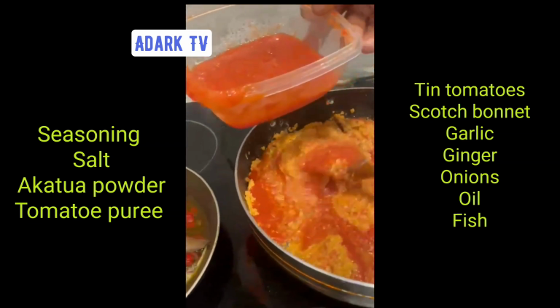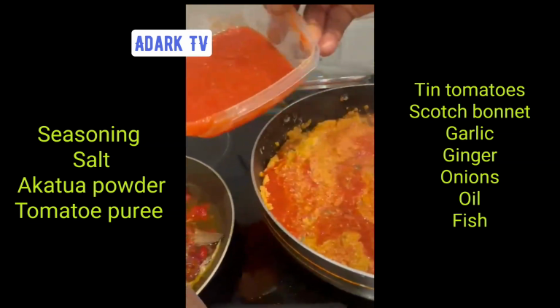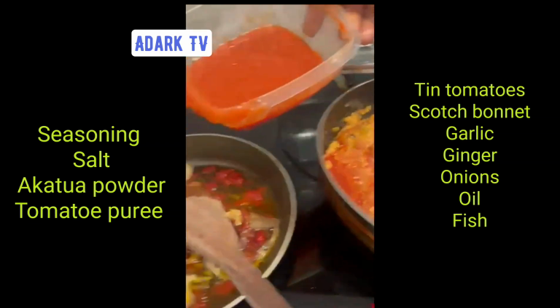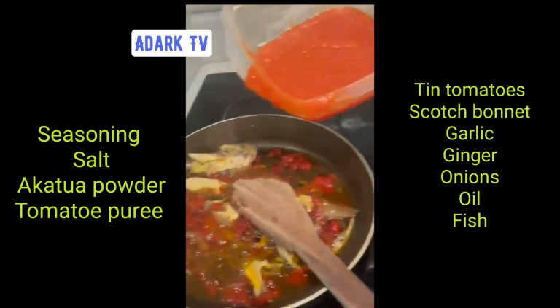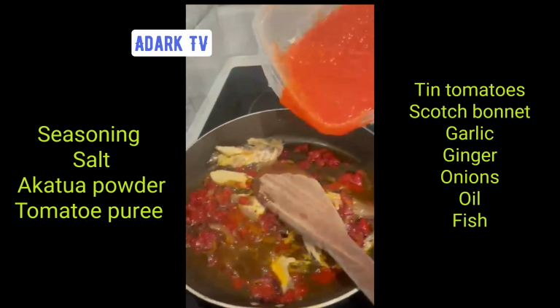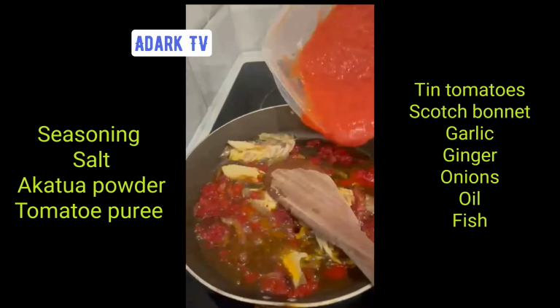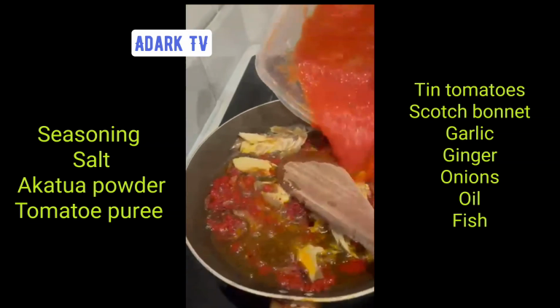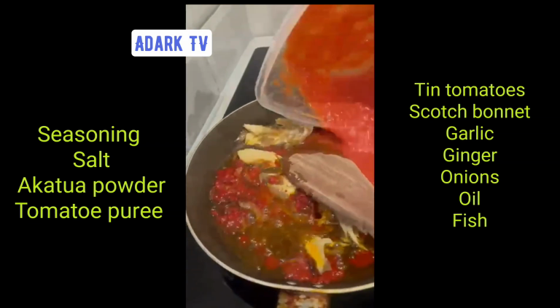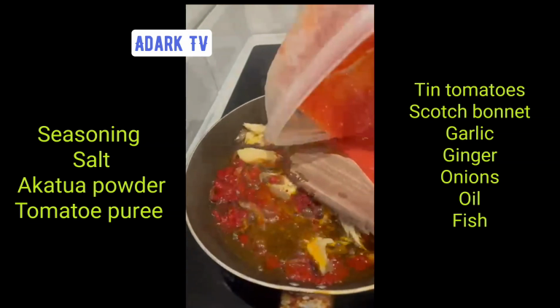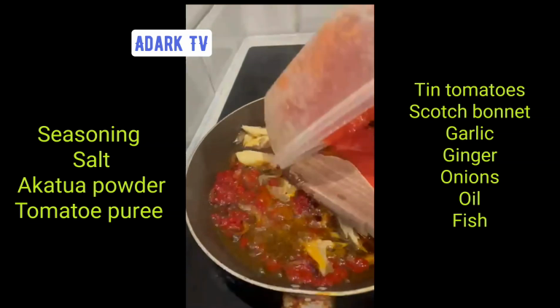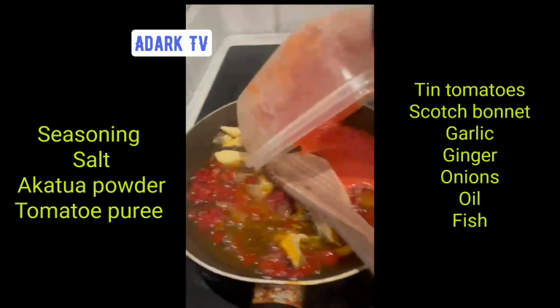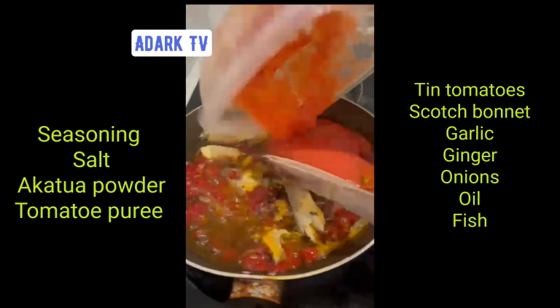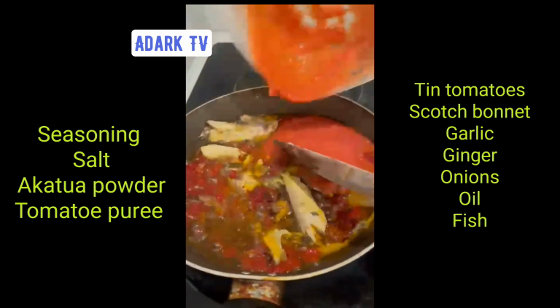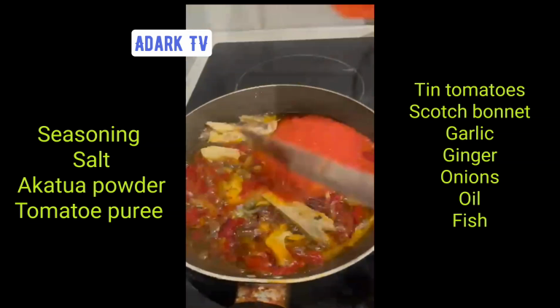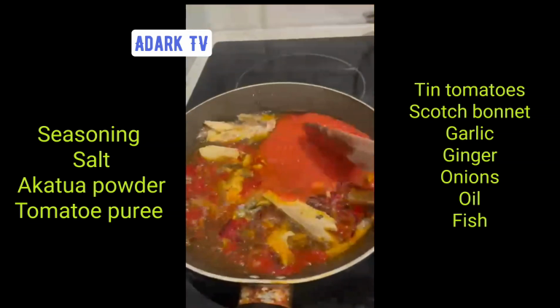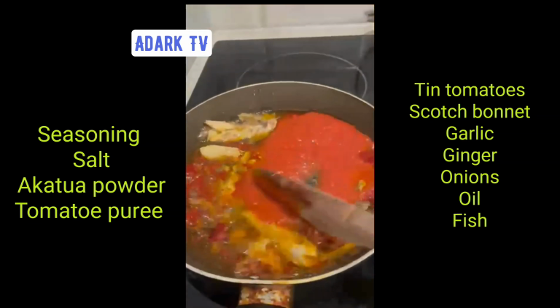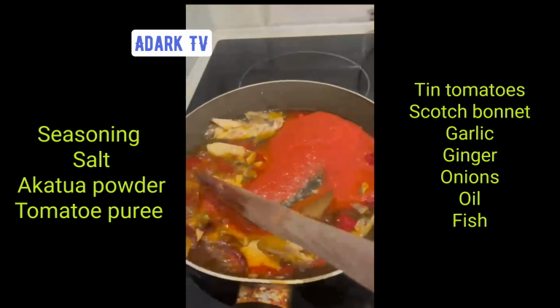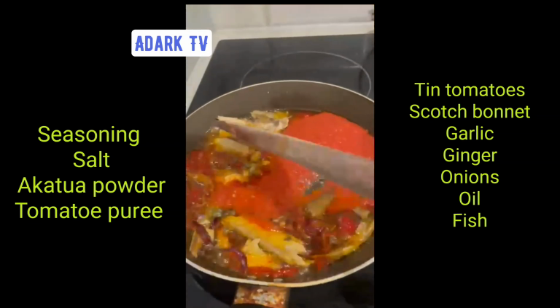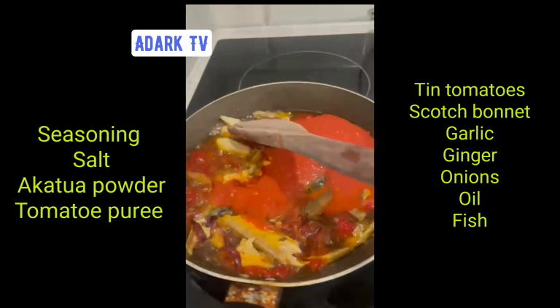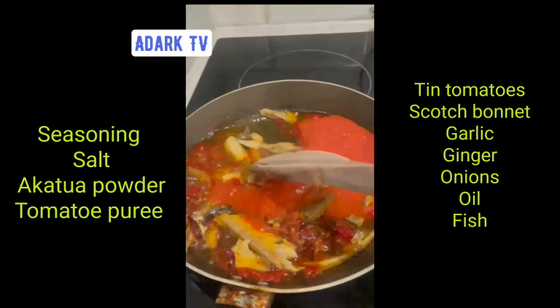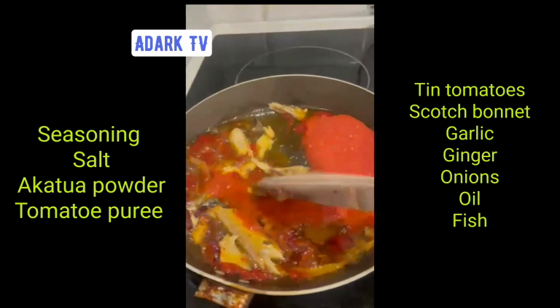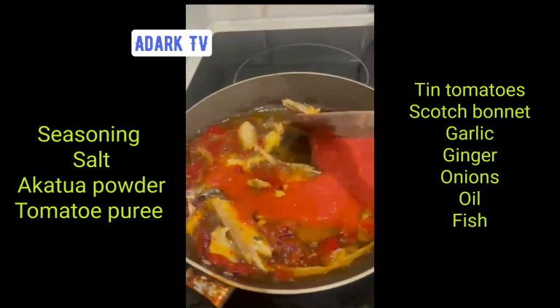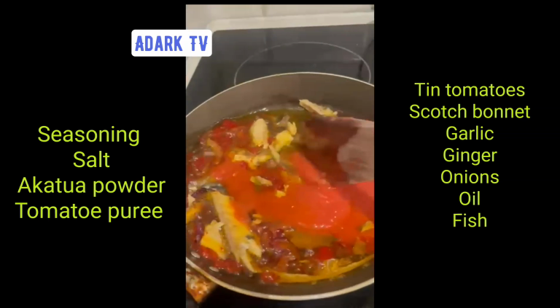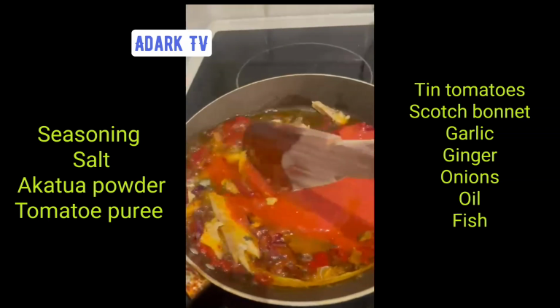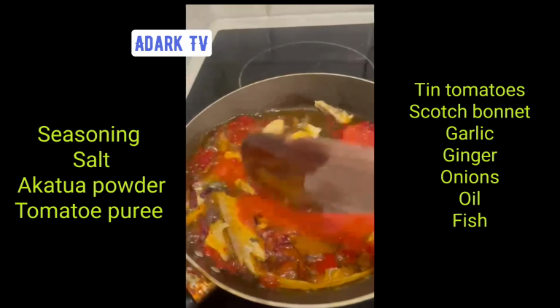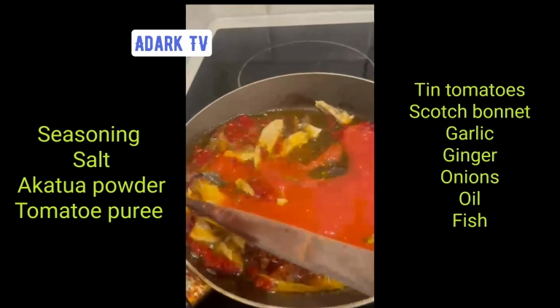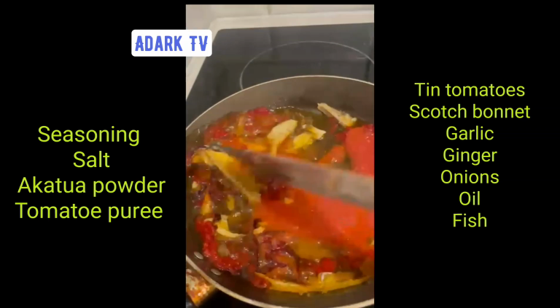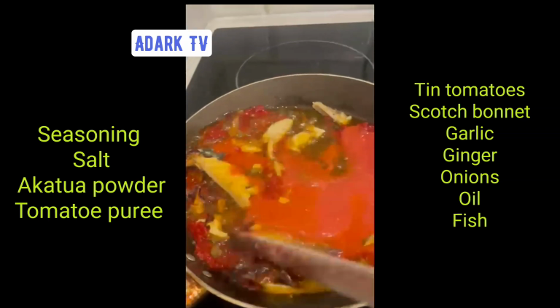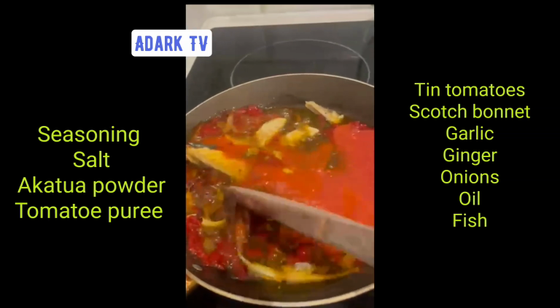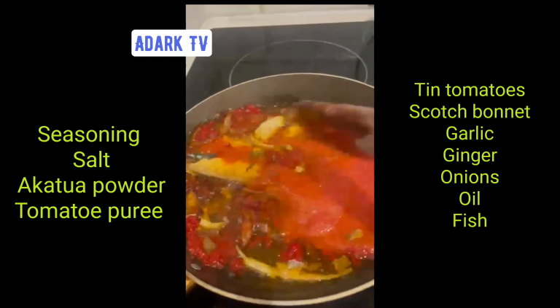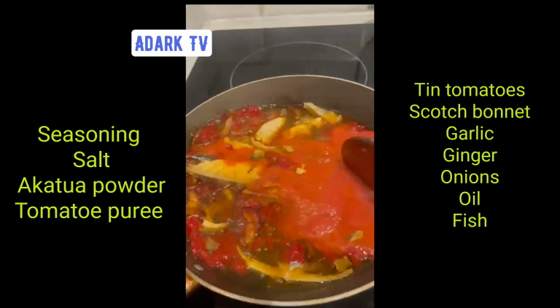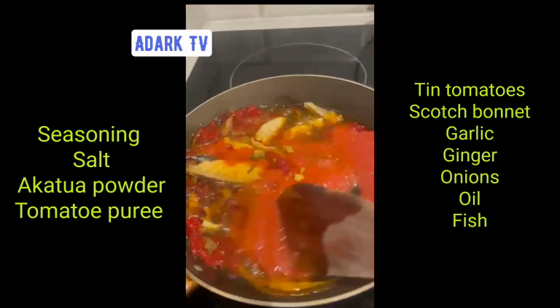This one is blending tomato, onion, and ginger. And I am blending — yeah, I don't need to go back on it.